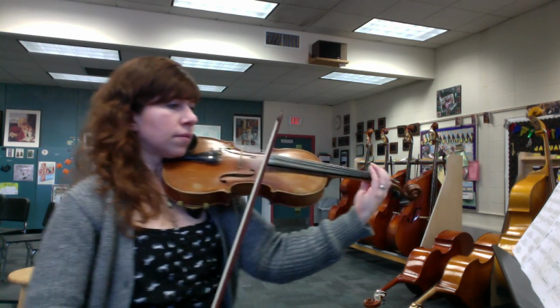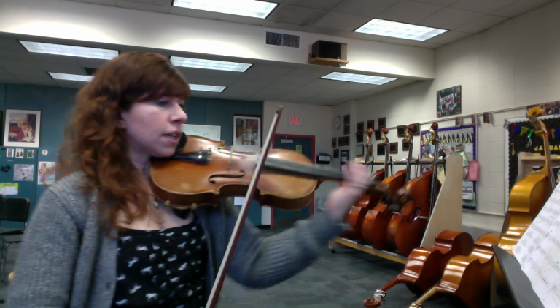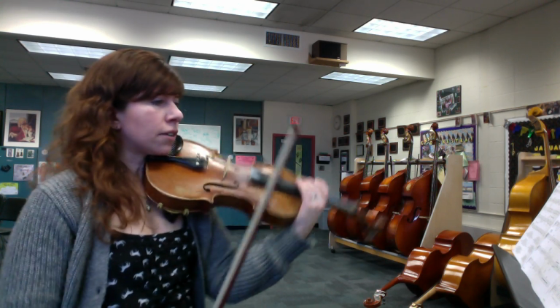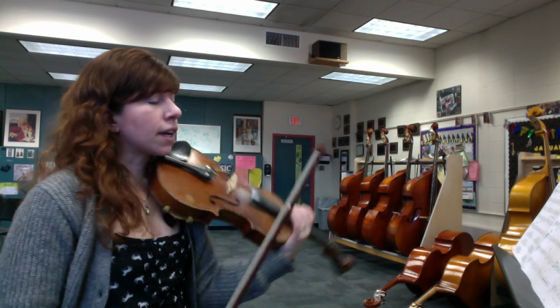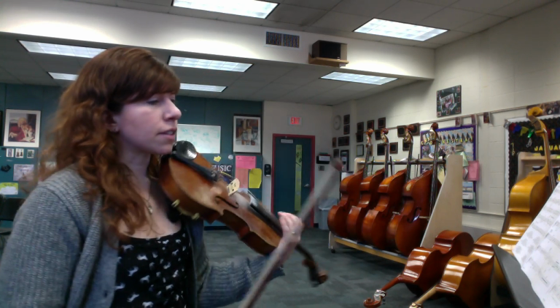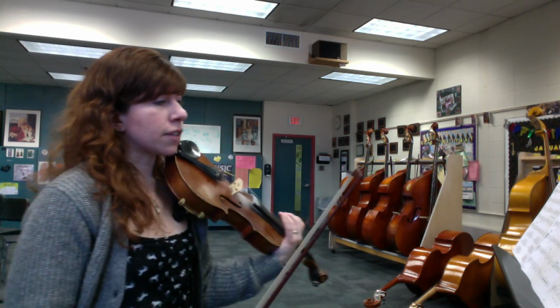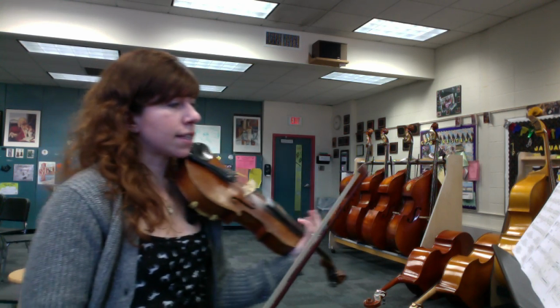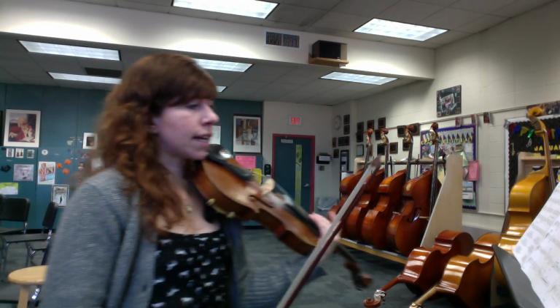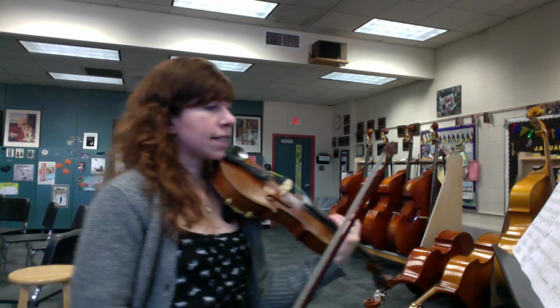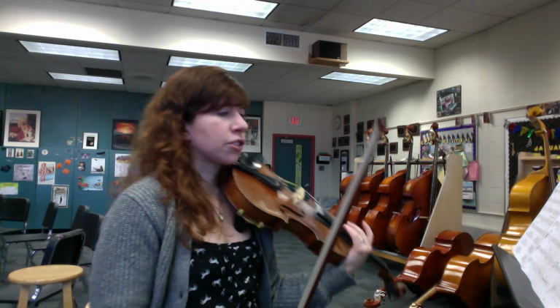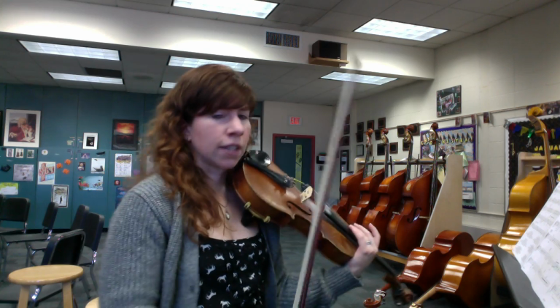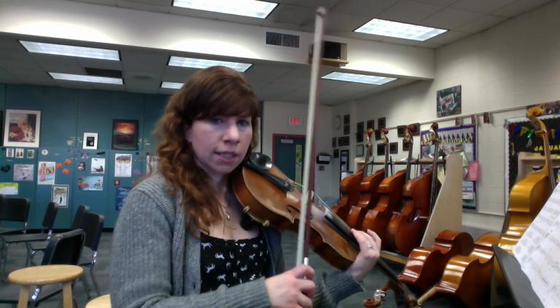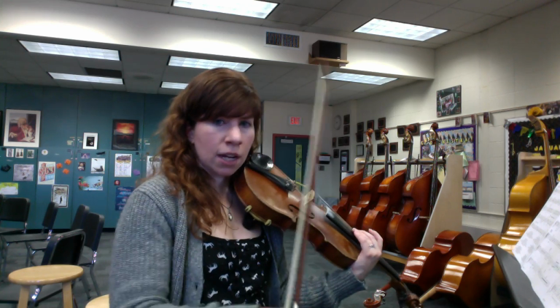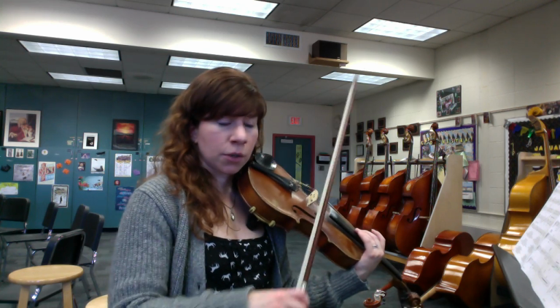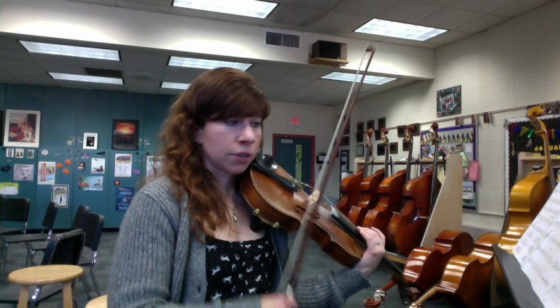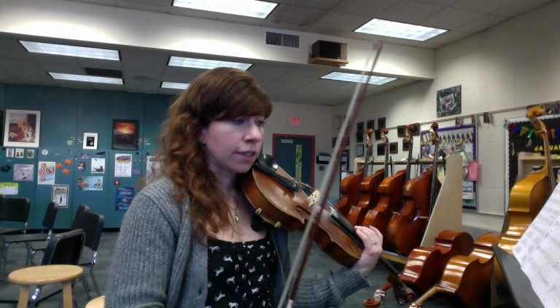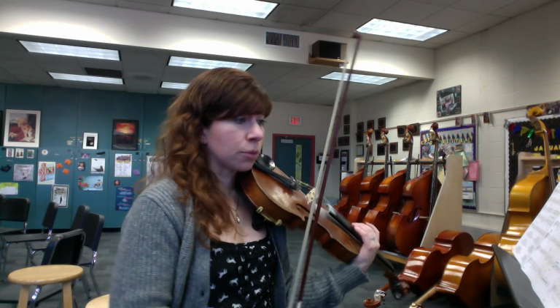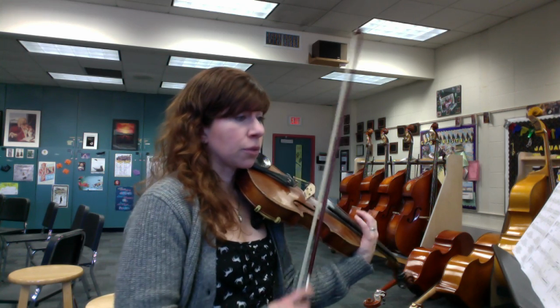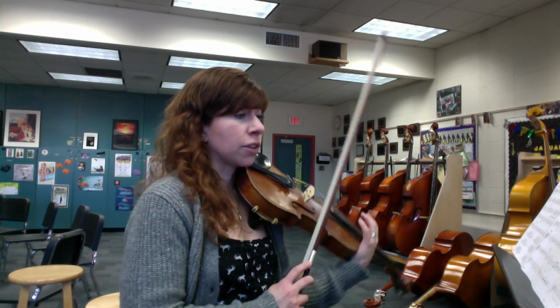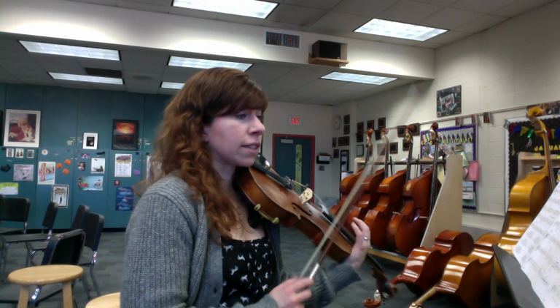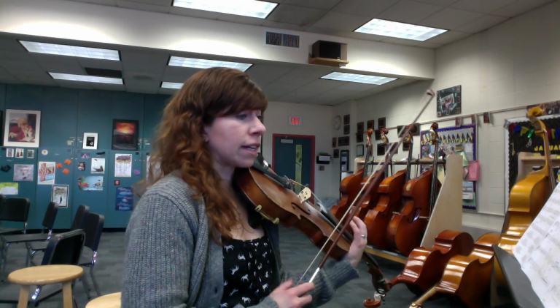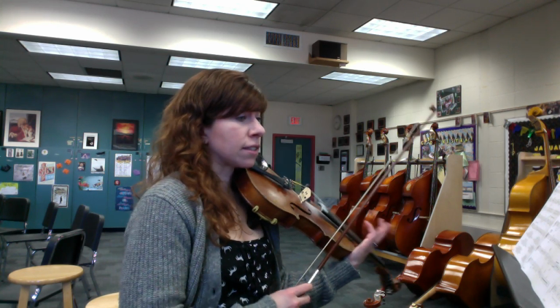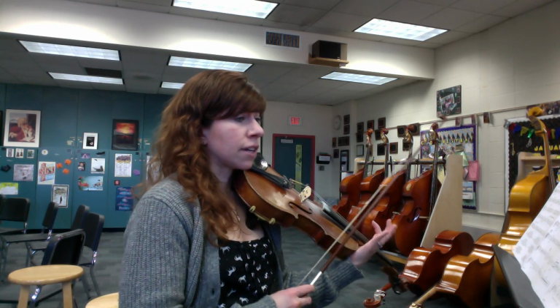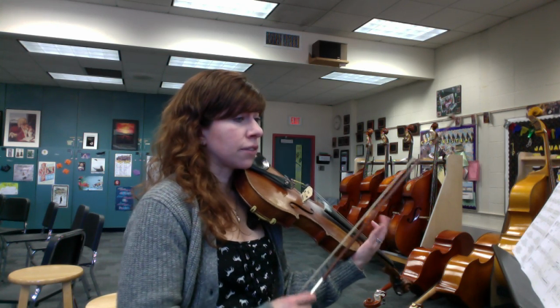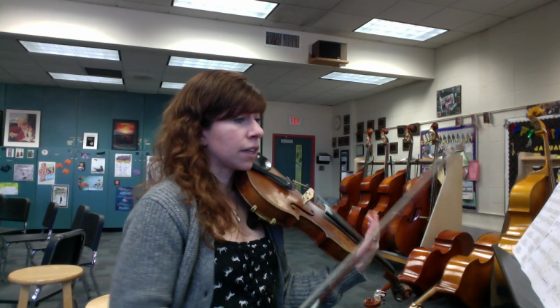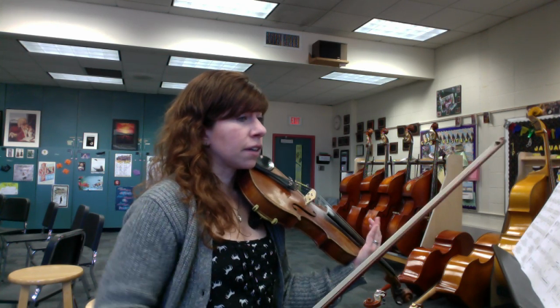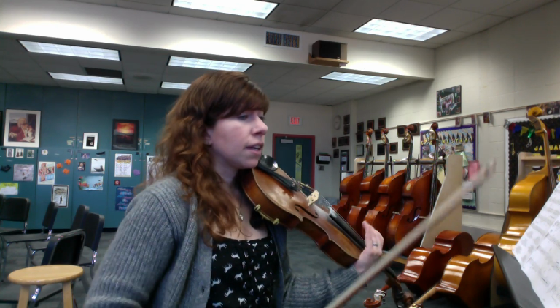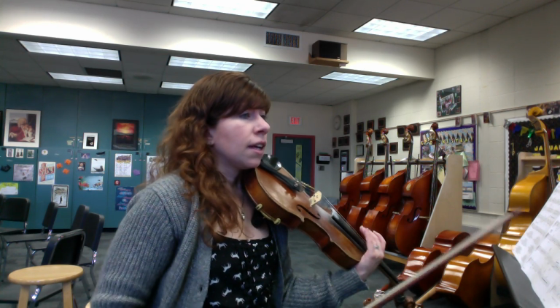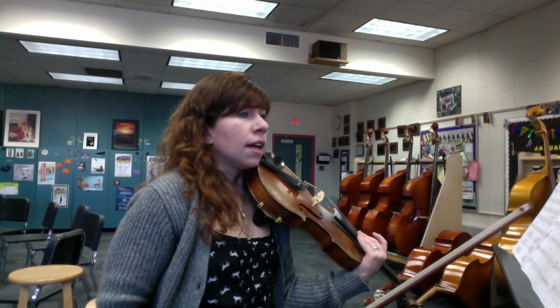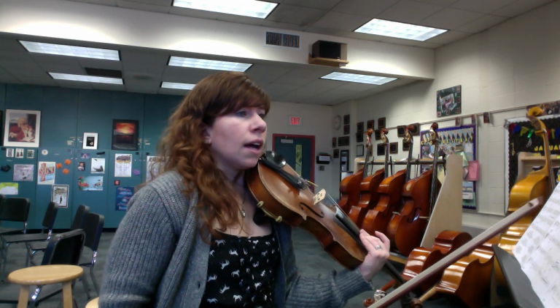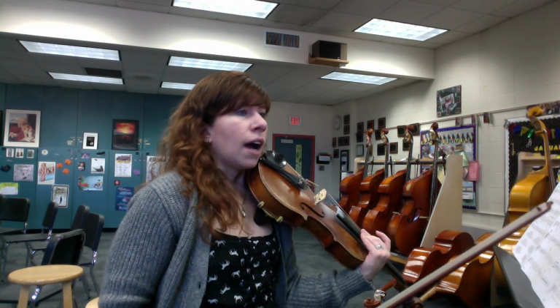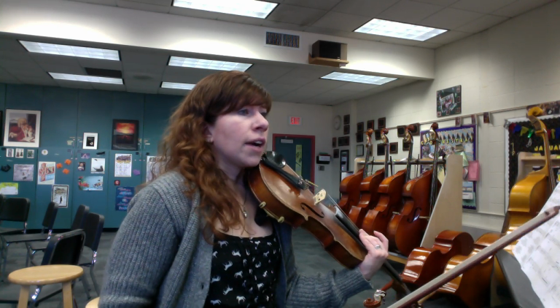So that's that section — lots of double downbows, lots of work with your accidentals. Careful there.